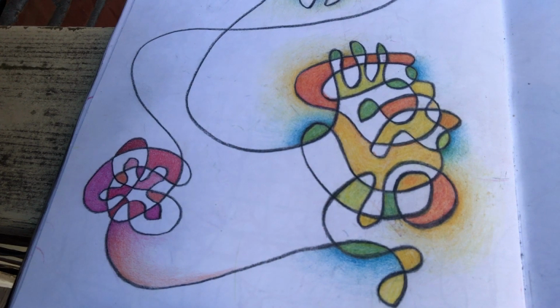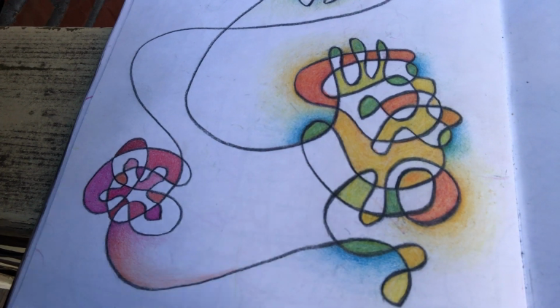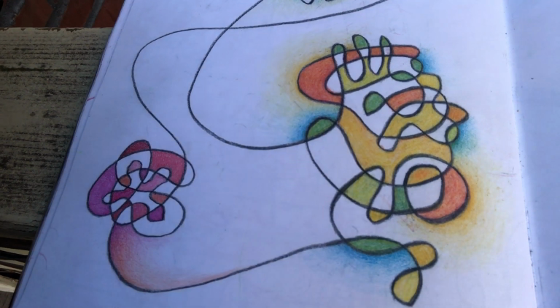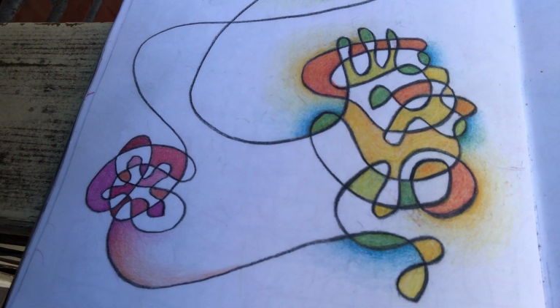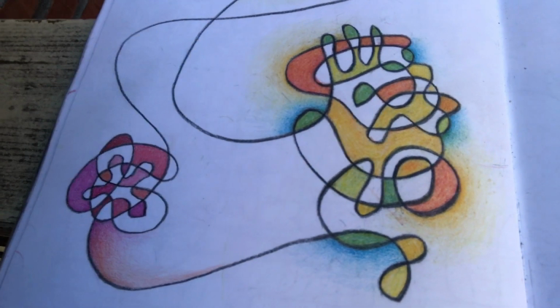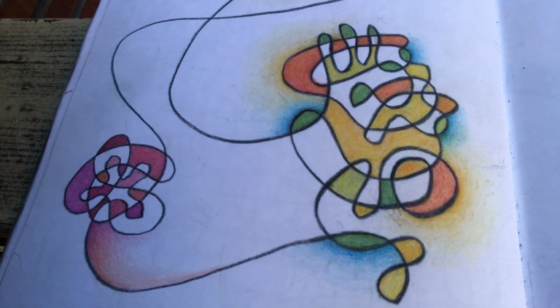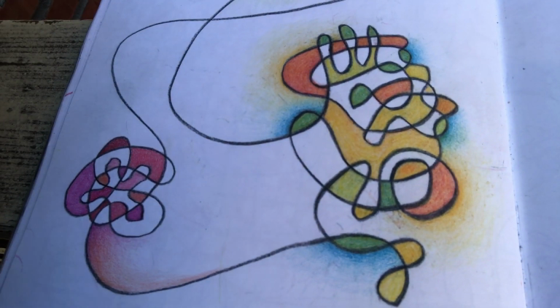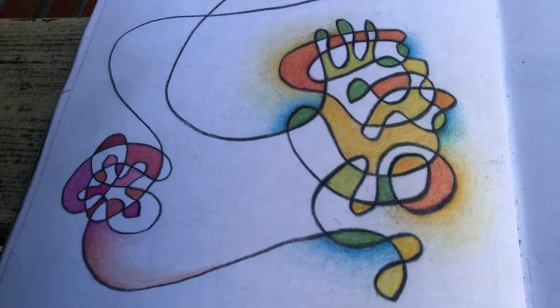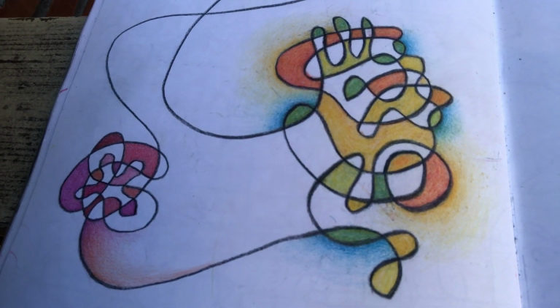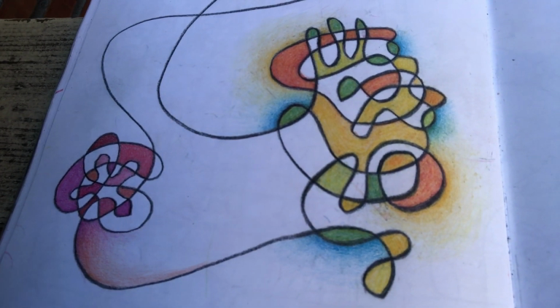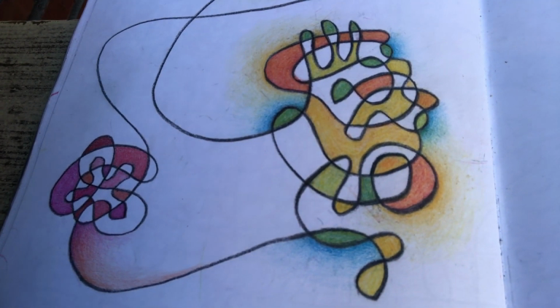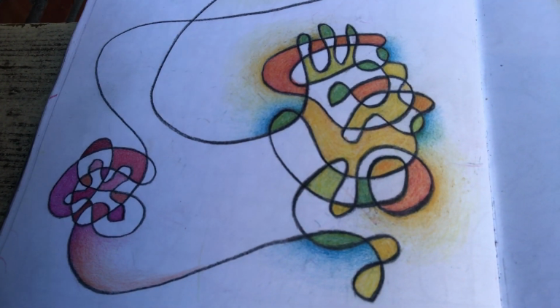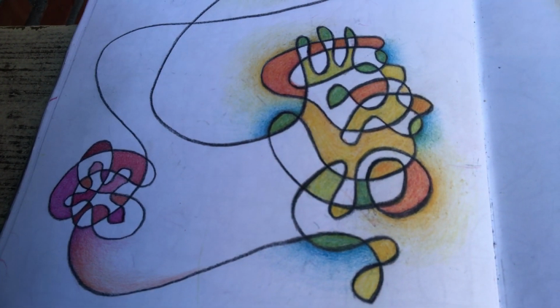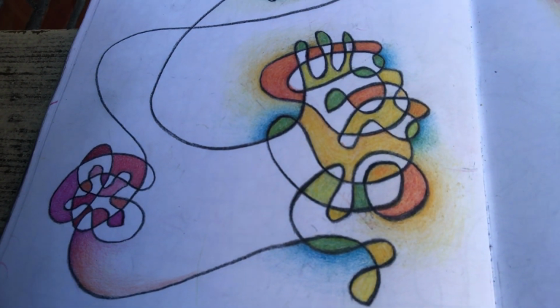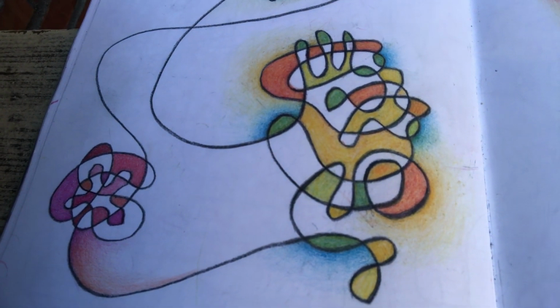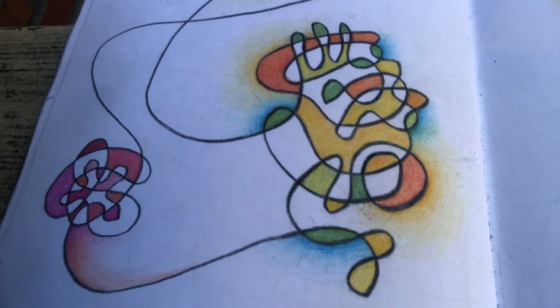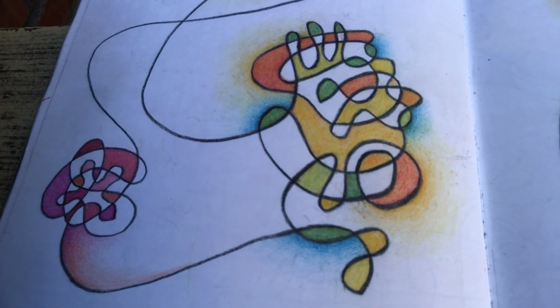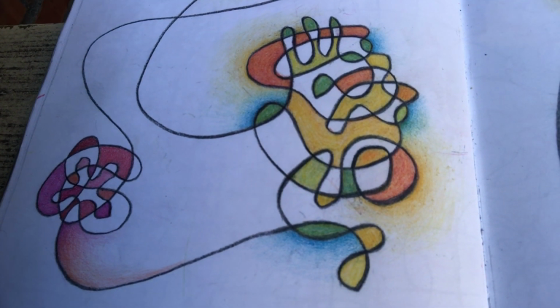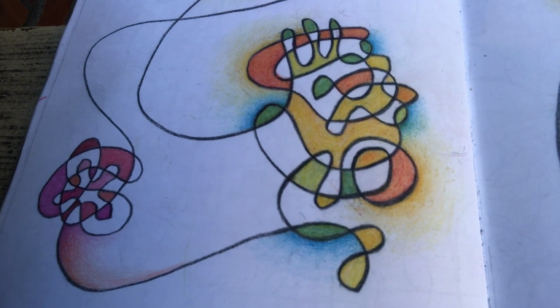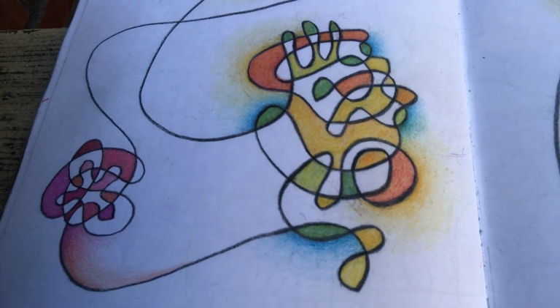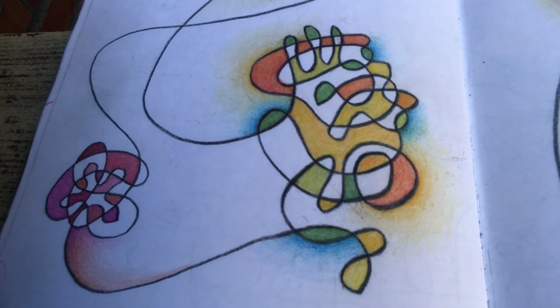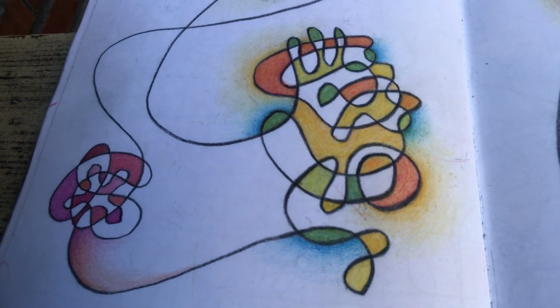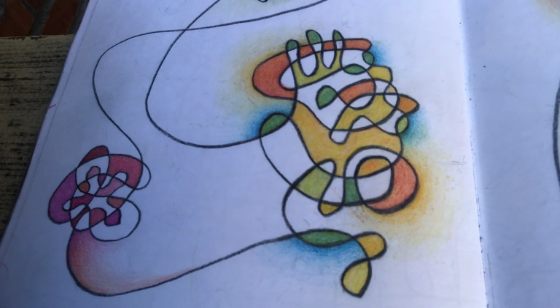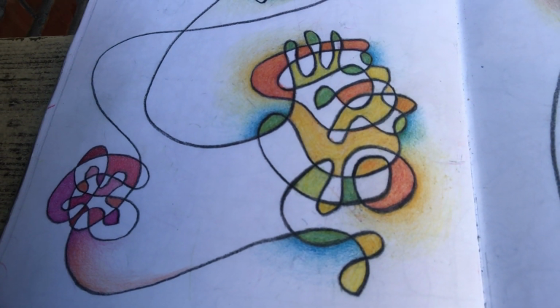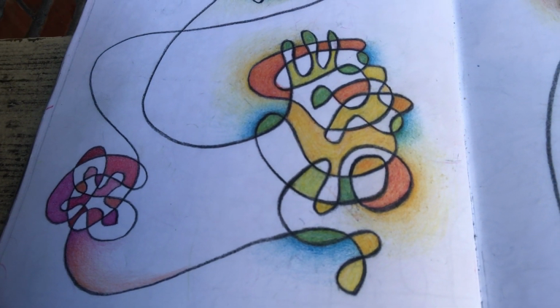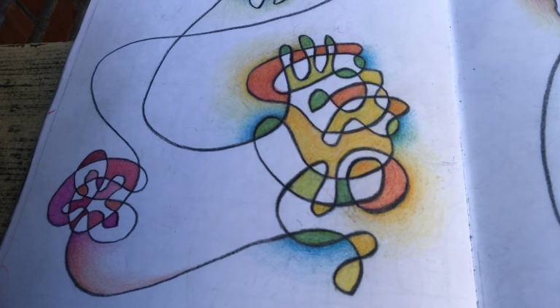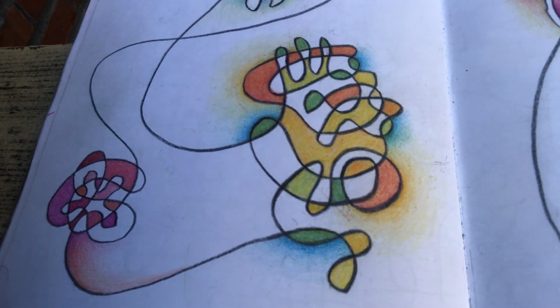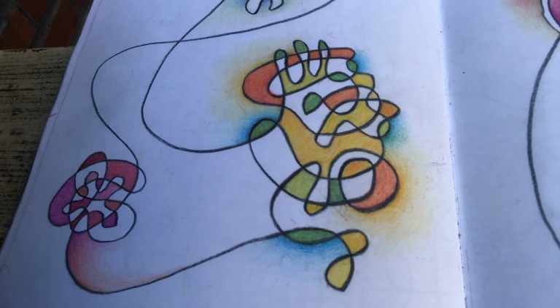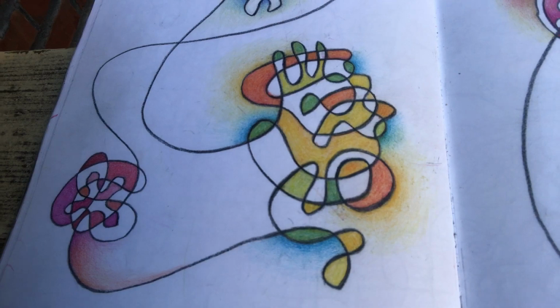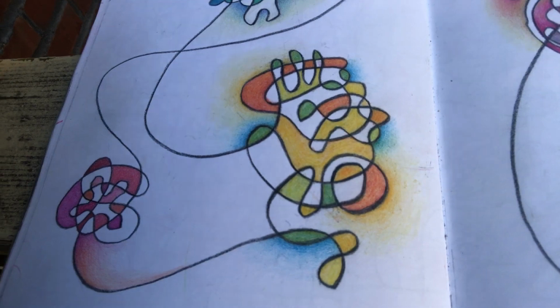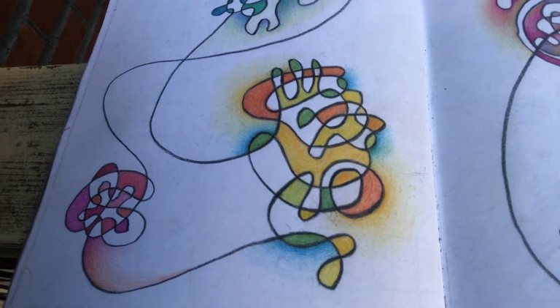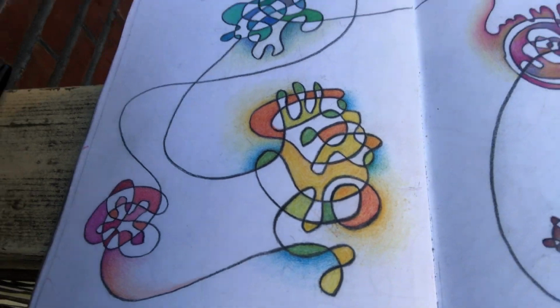These are just what I just showed you — just the doodle with the color.